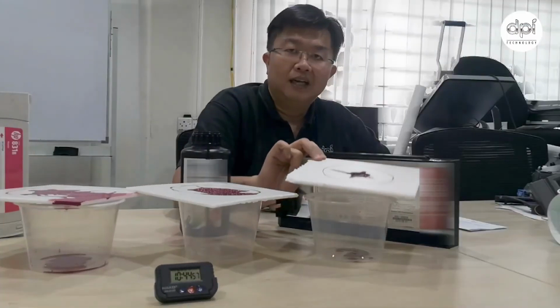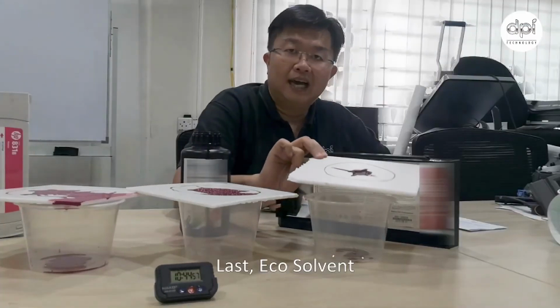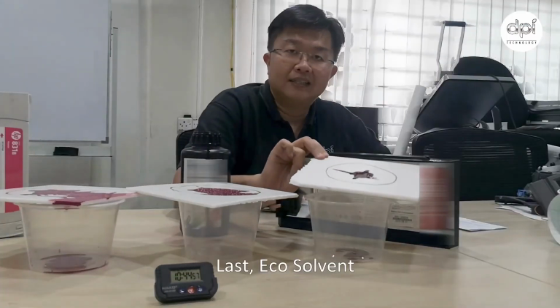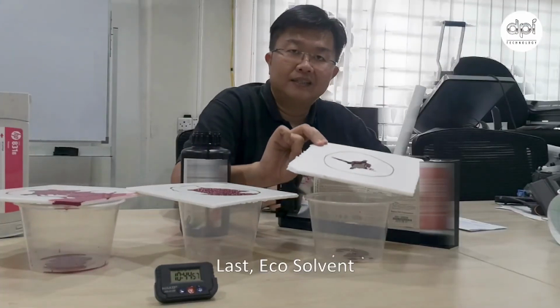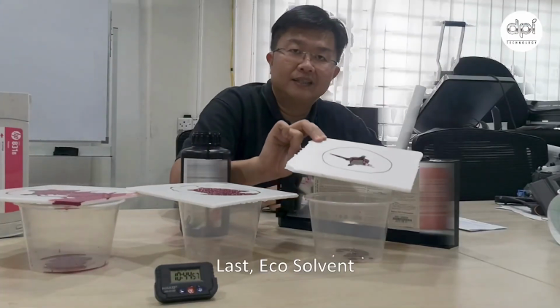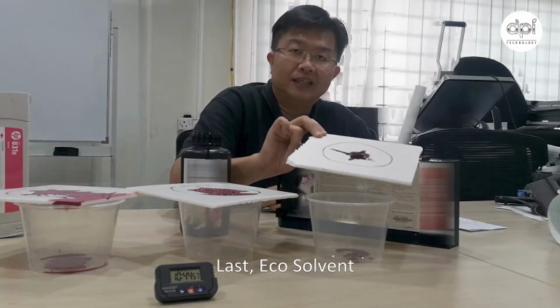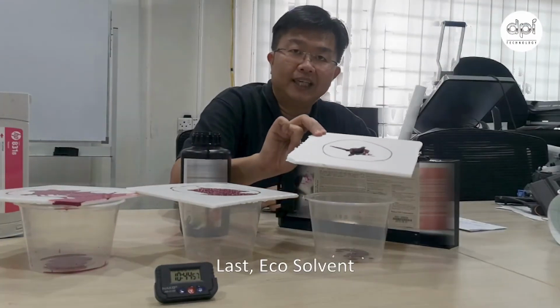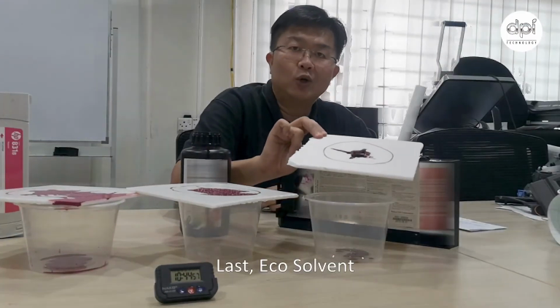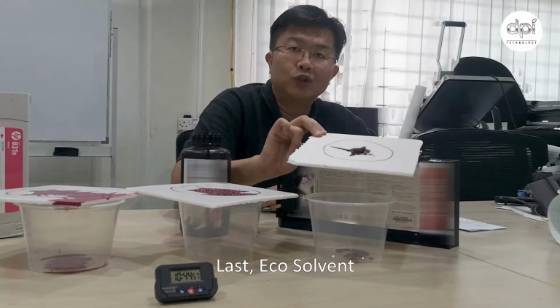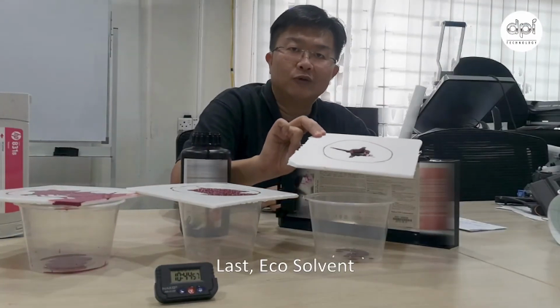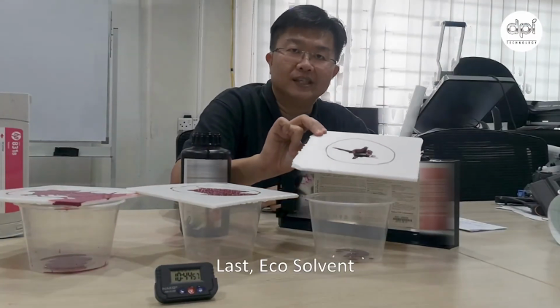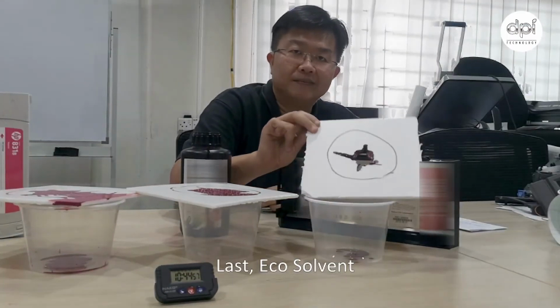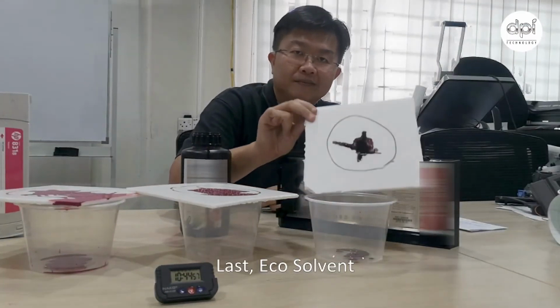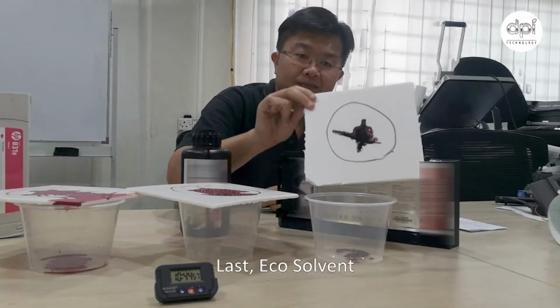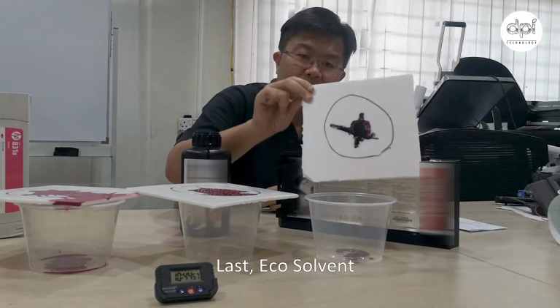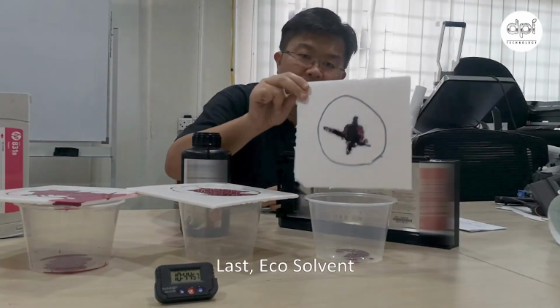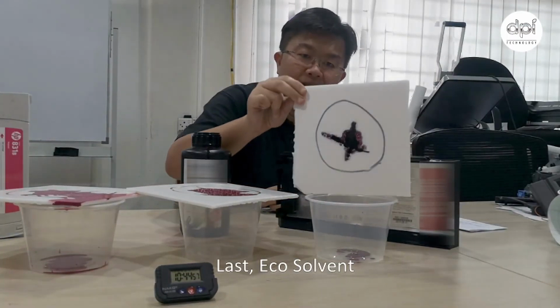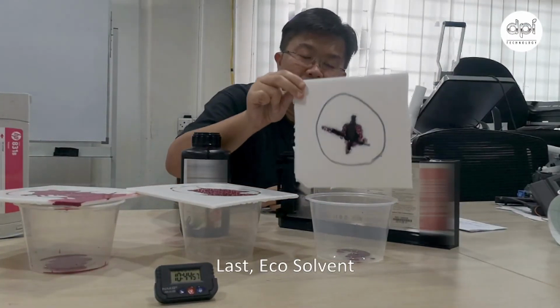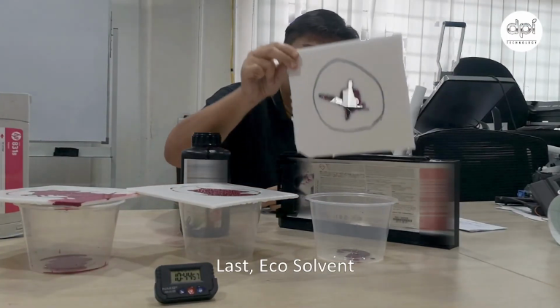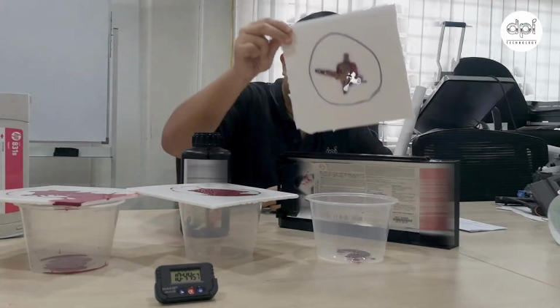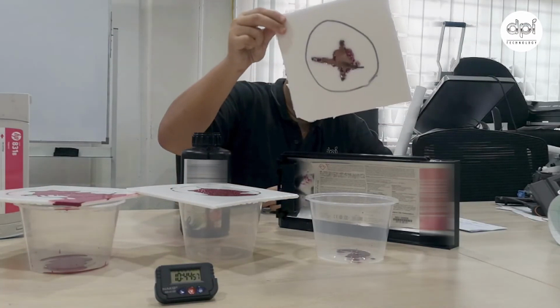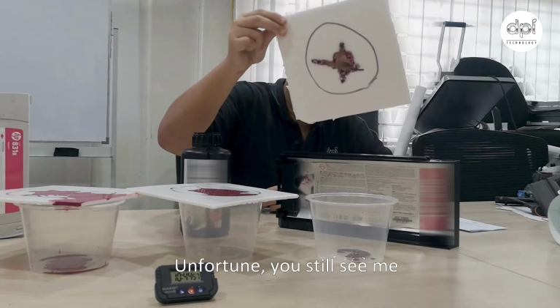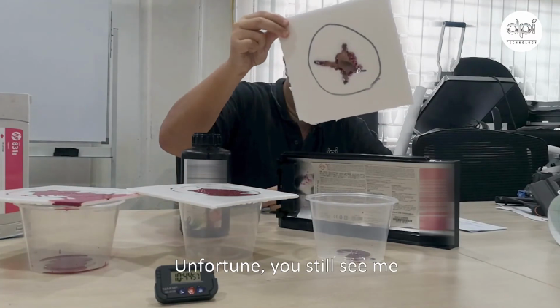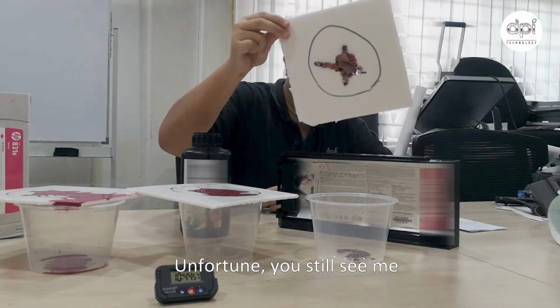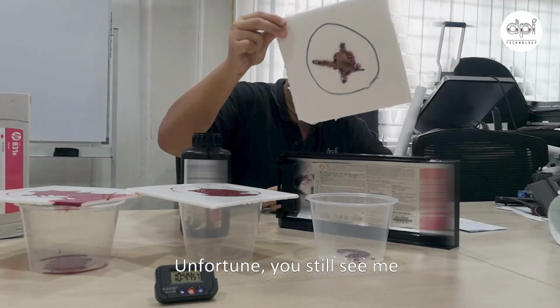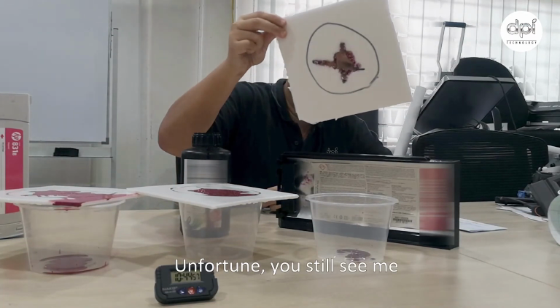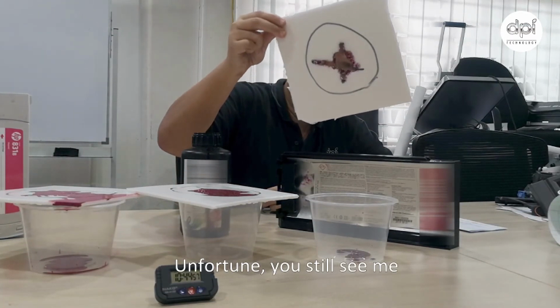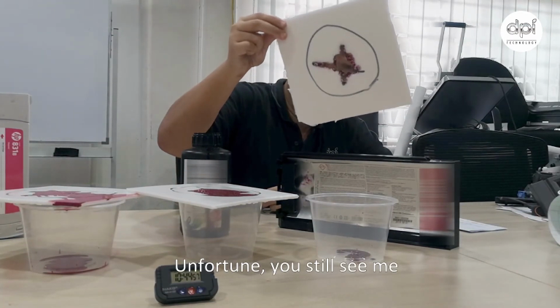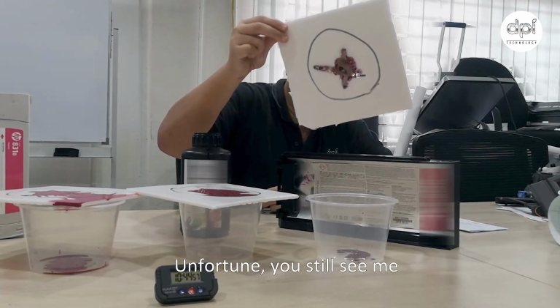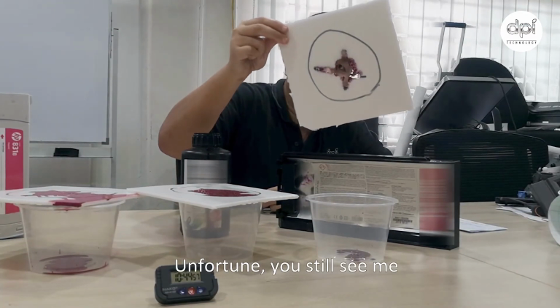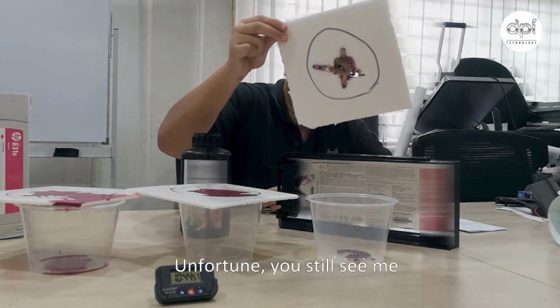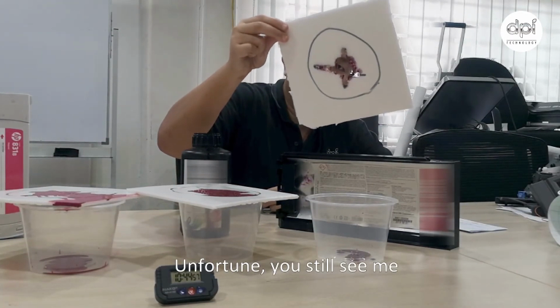Last, eco solvent. Unfortunately, you still see me.